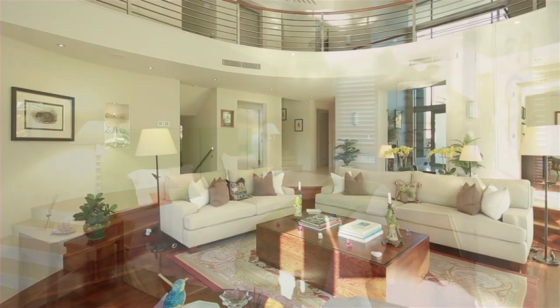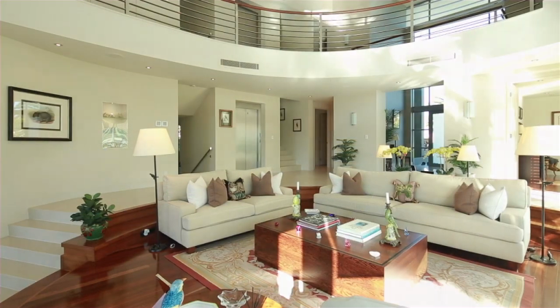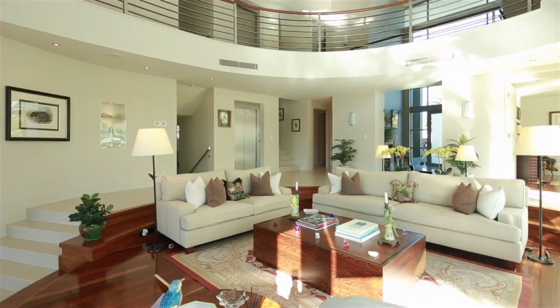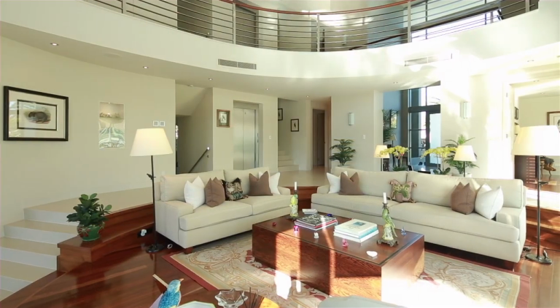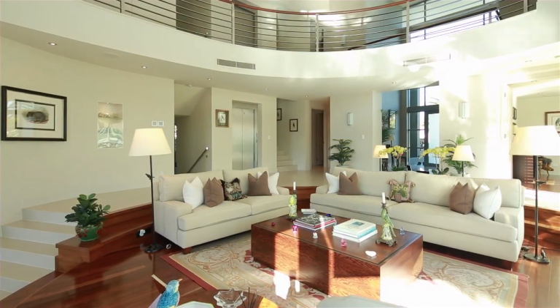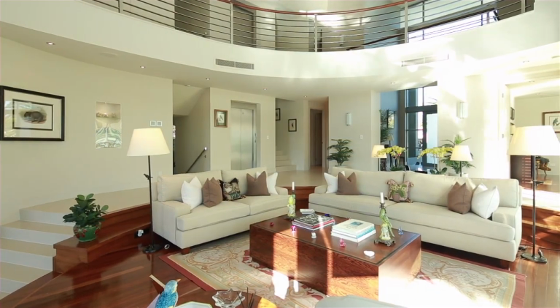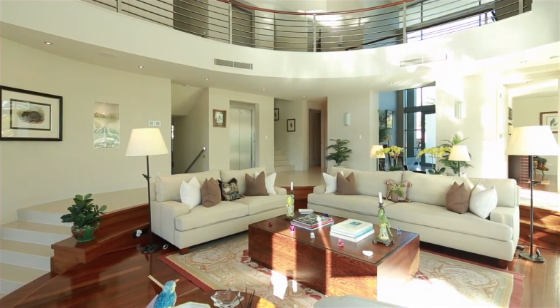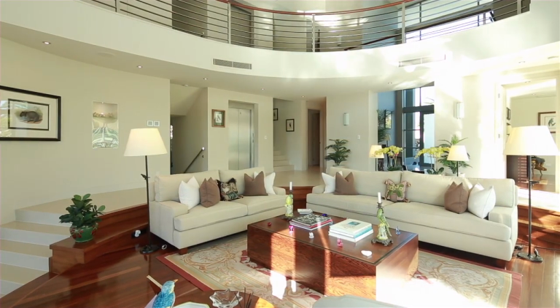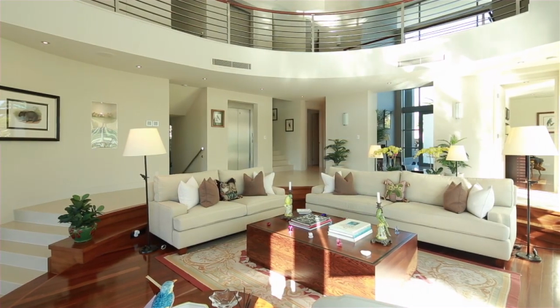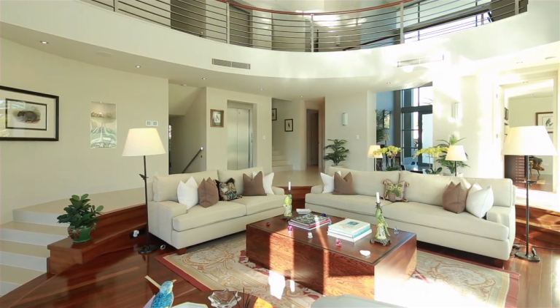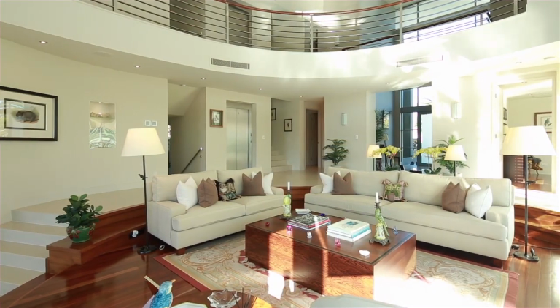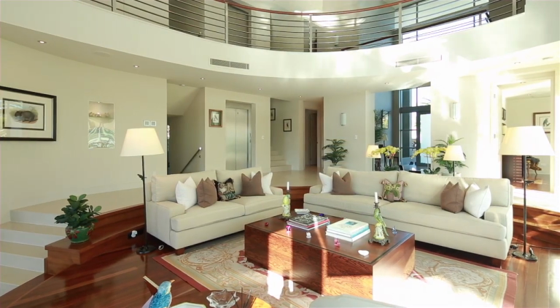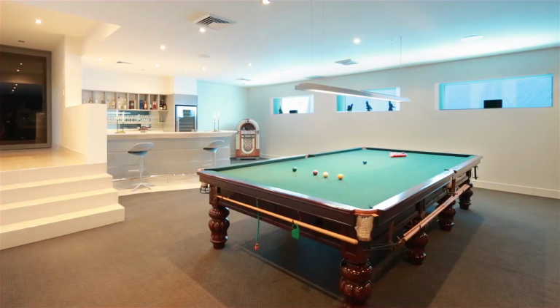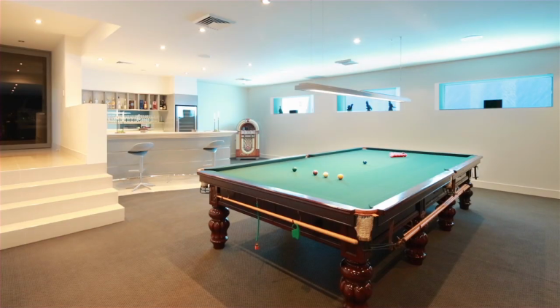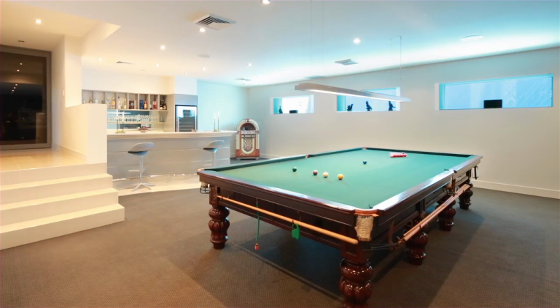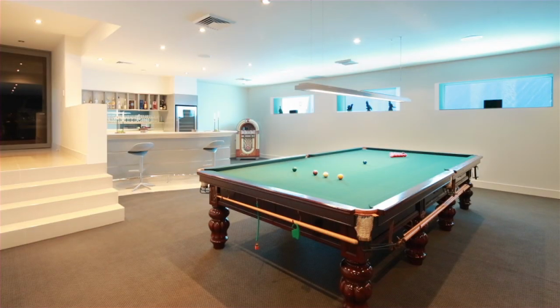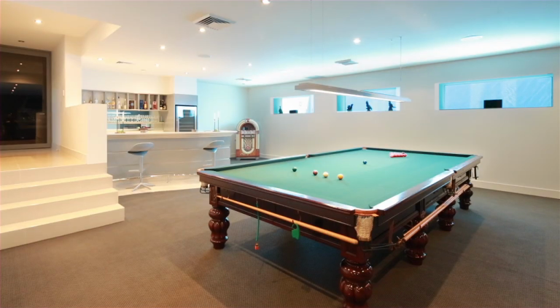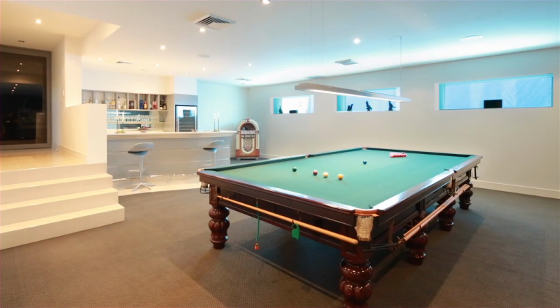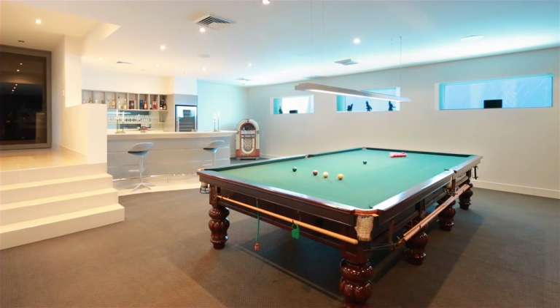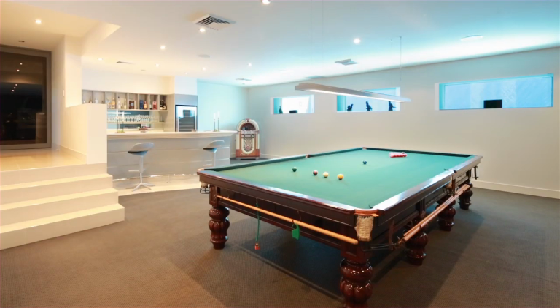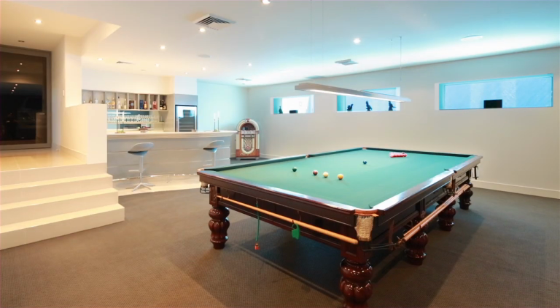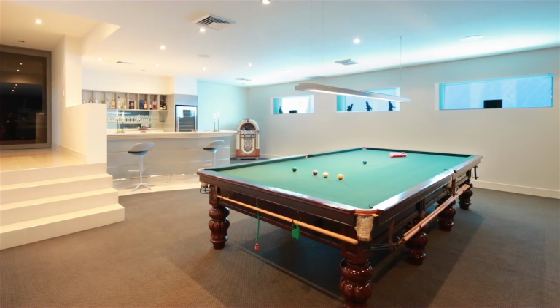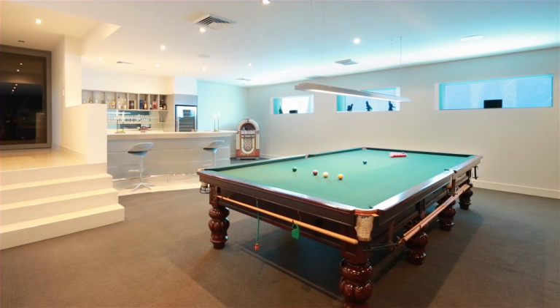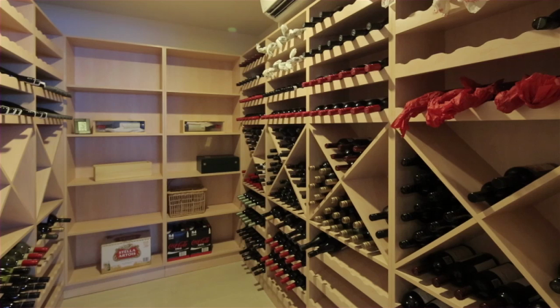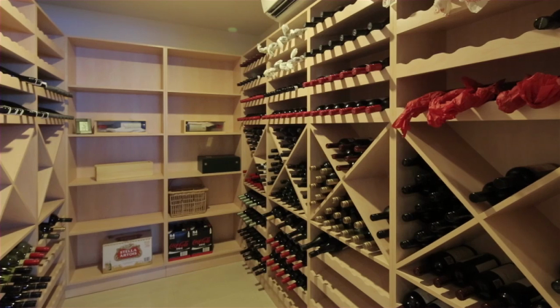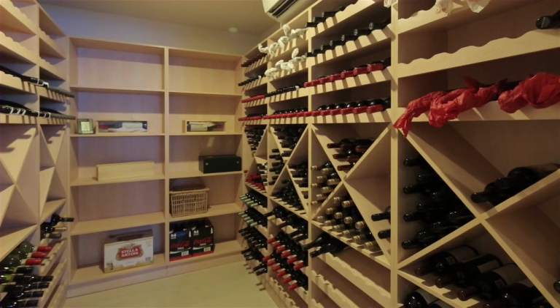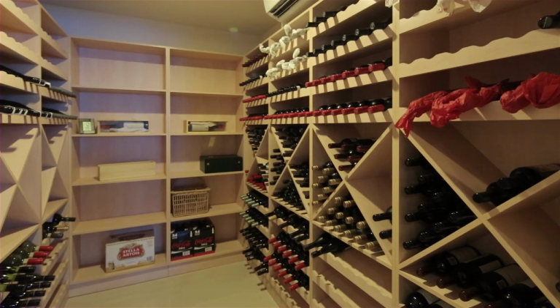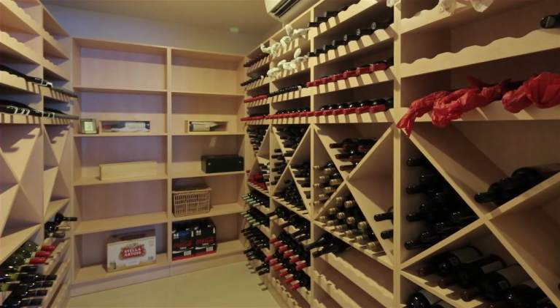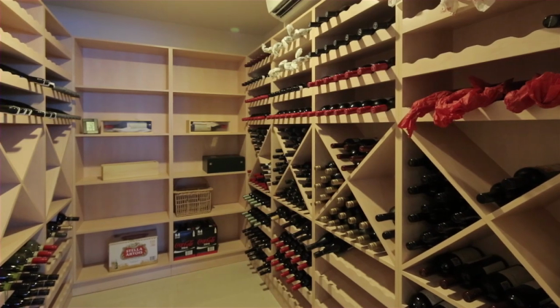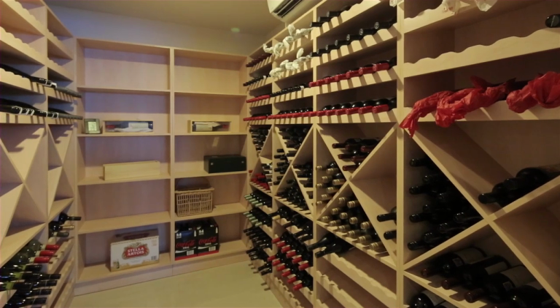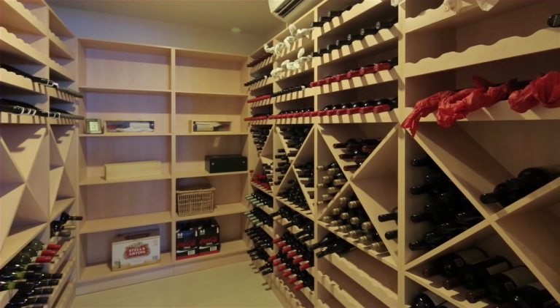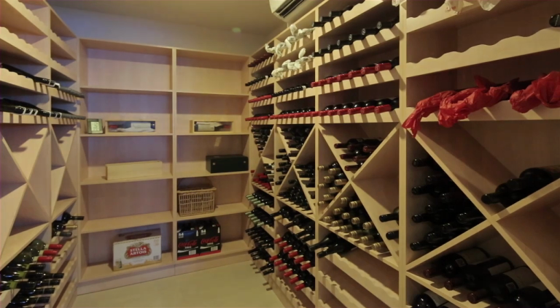The lower level is designed for entertaining, including bar, games room, climate controlled wine cellar and theatre room.